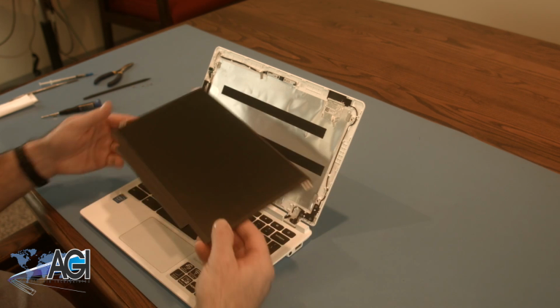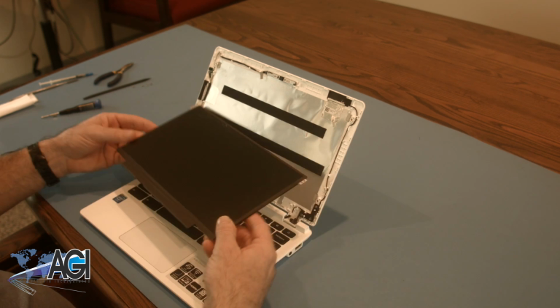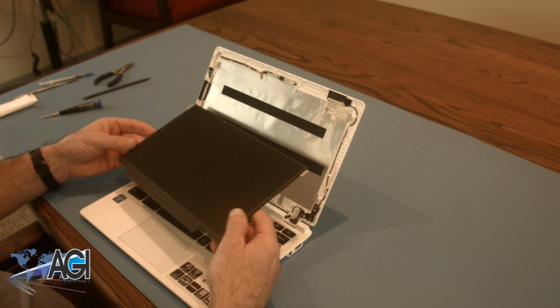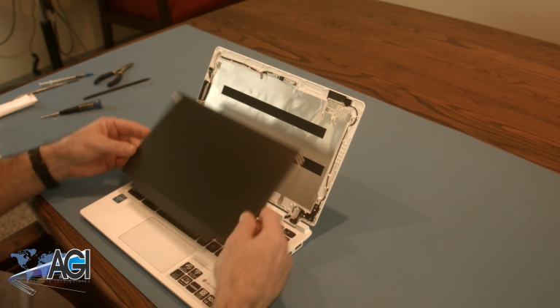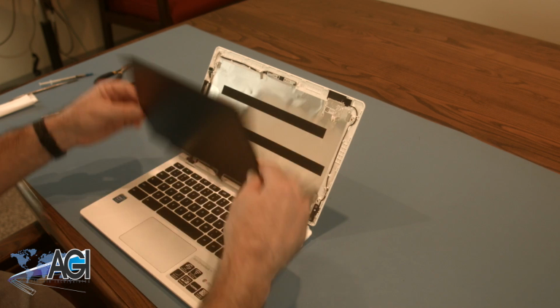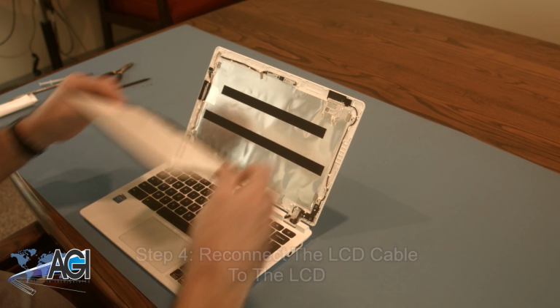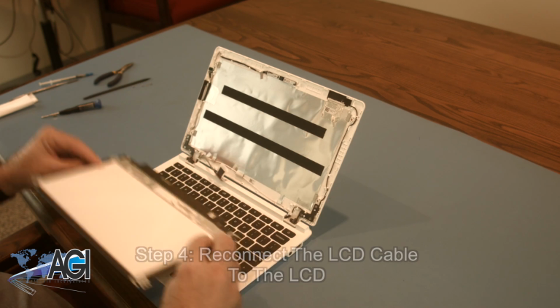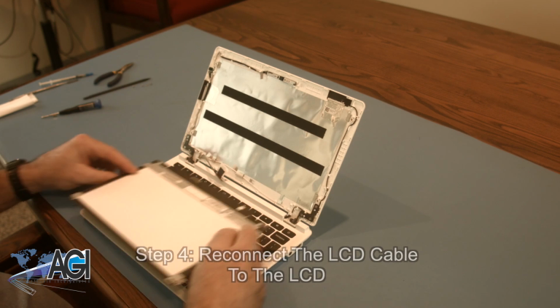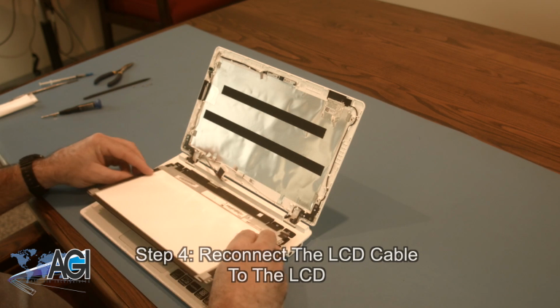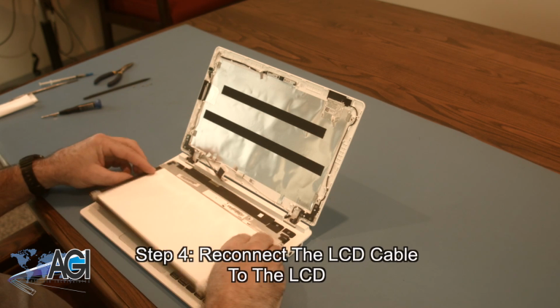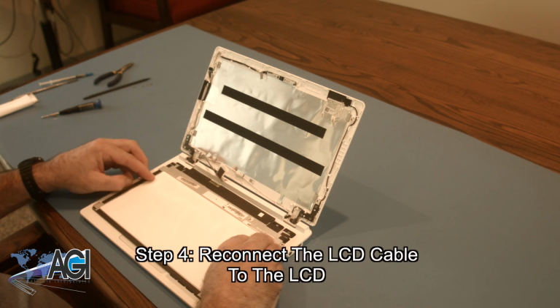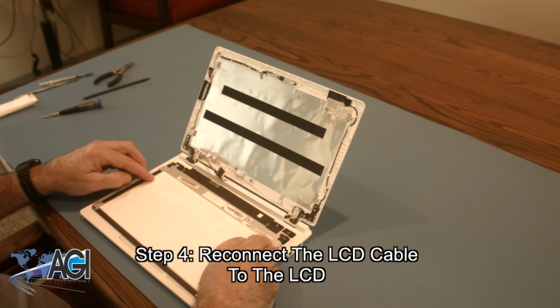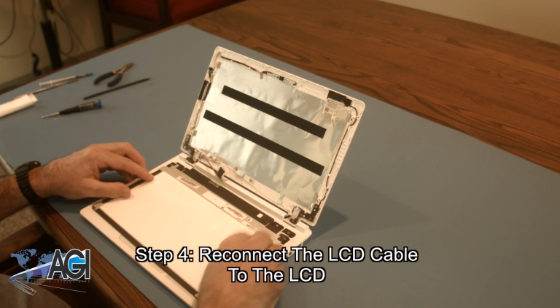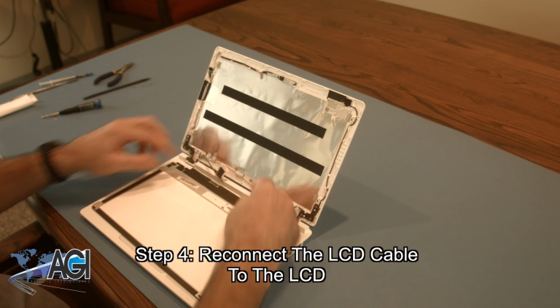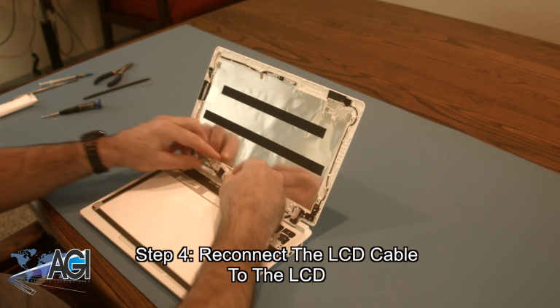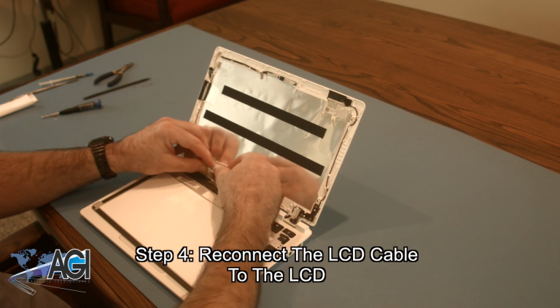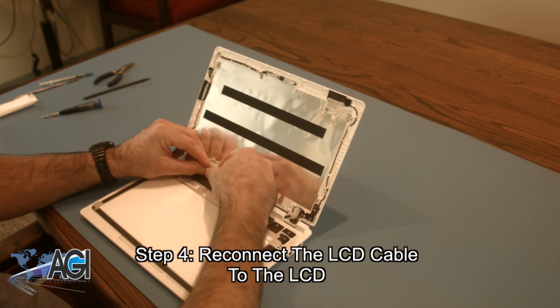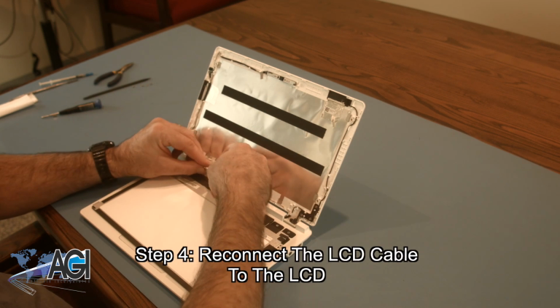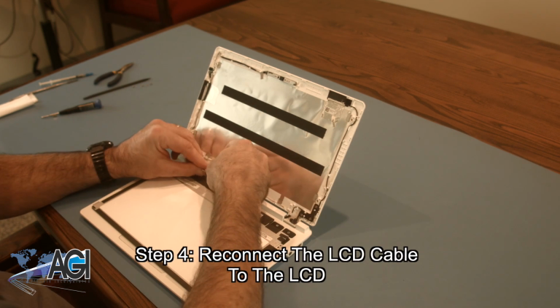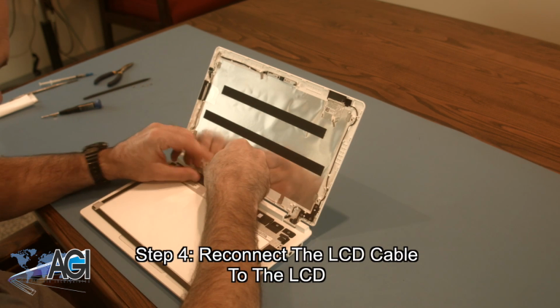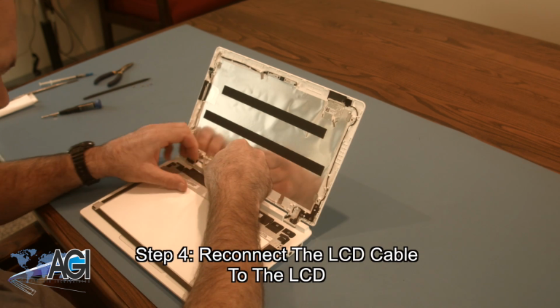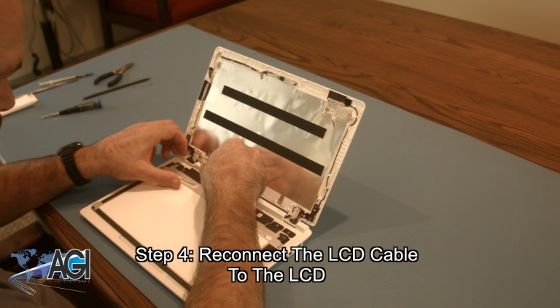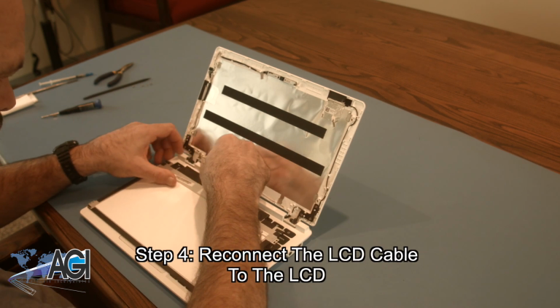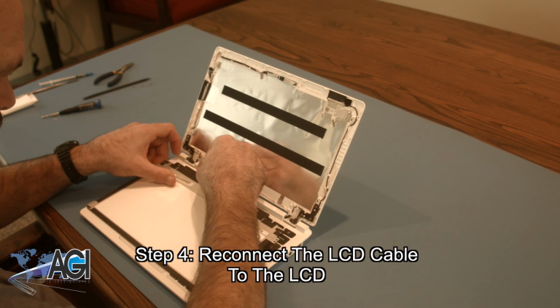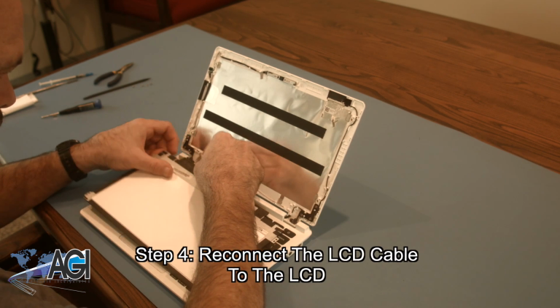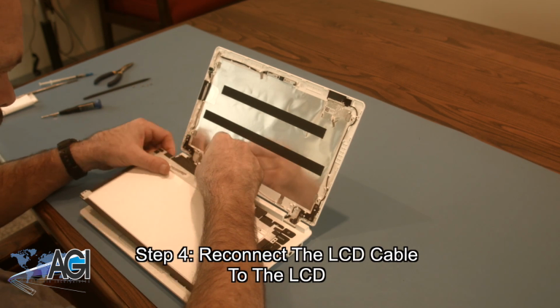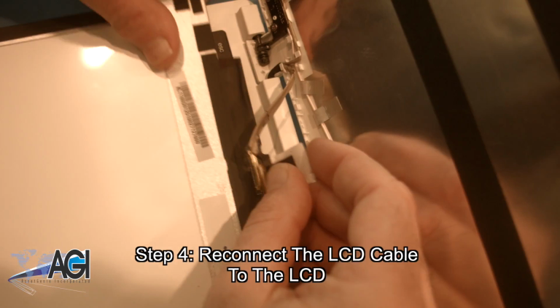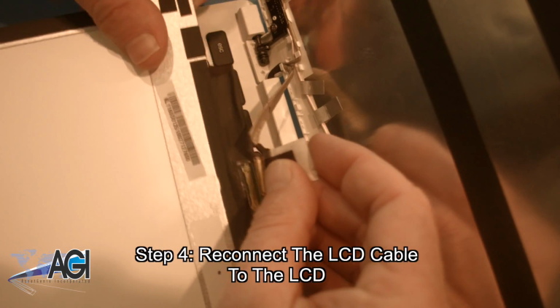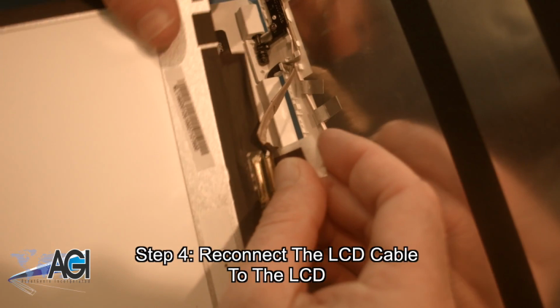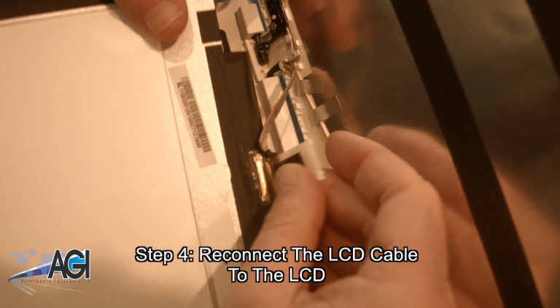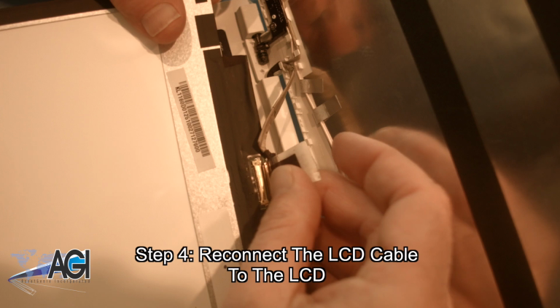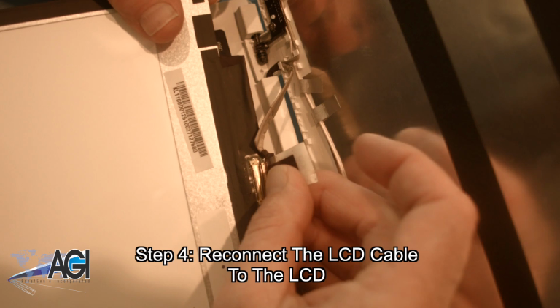The first step in the installation of your replacement LCD is to reconnect the LCD cable to the LCD.